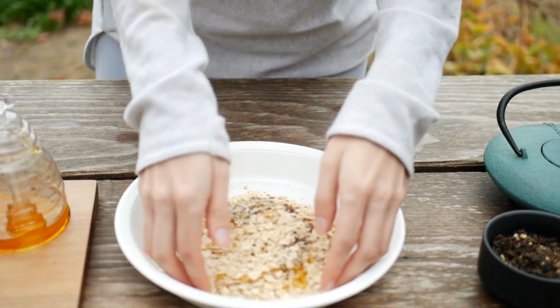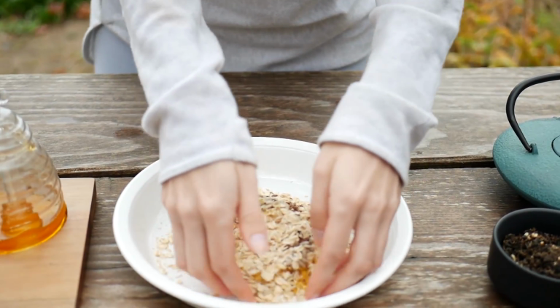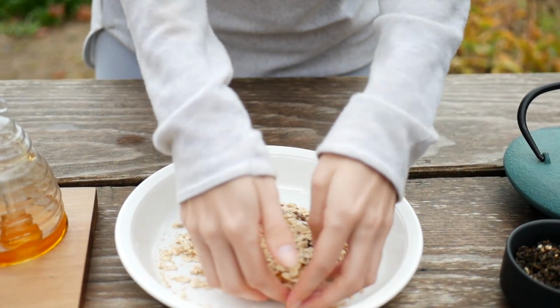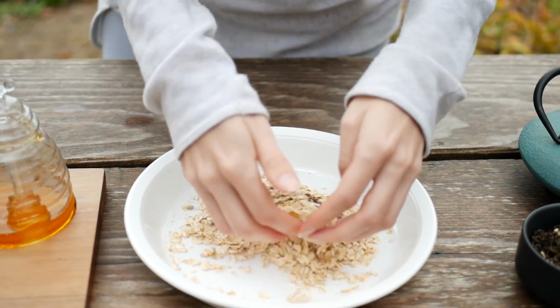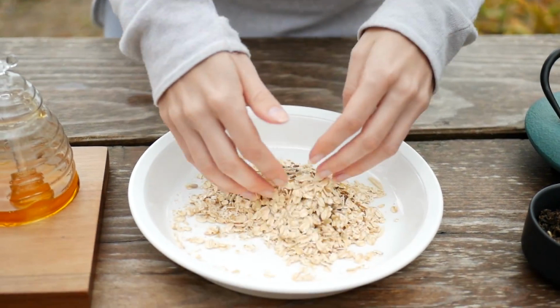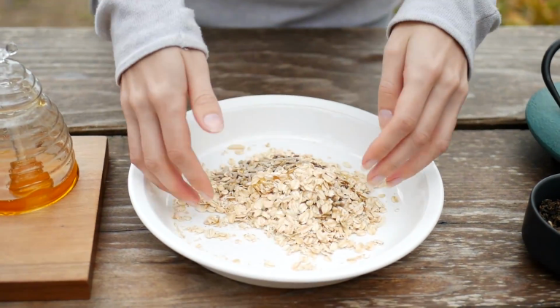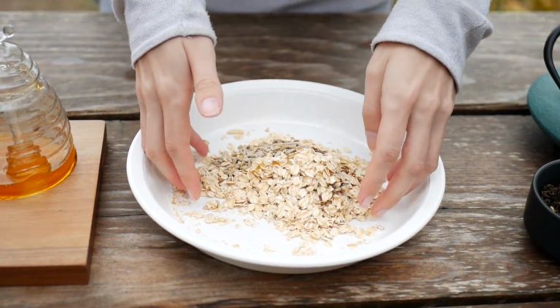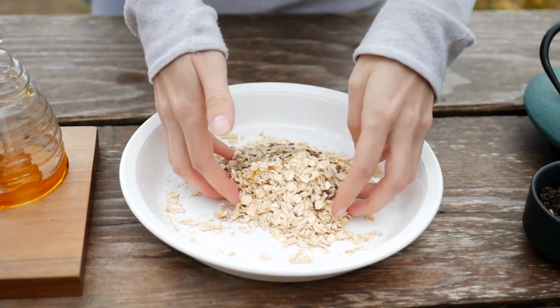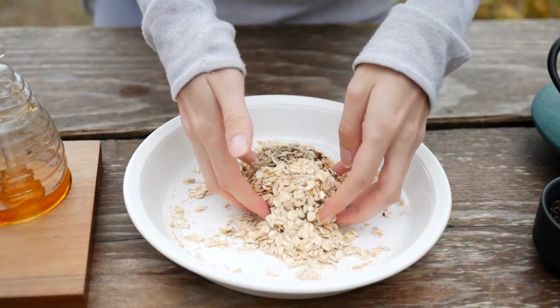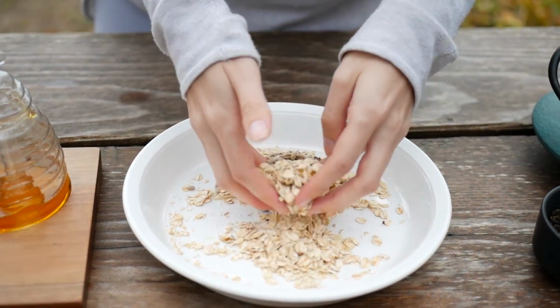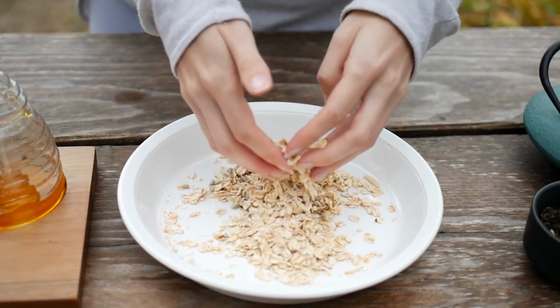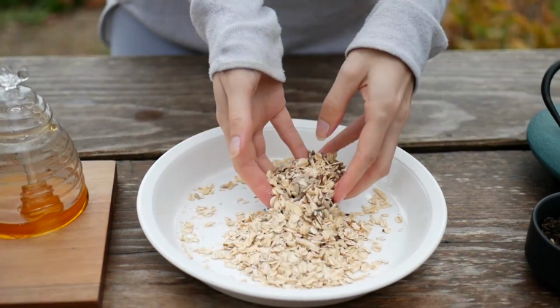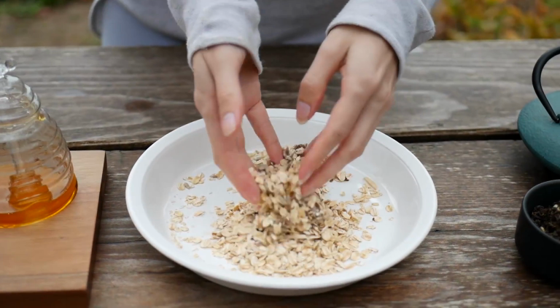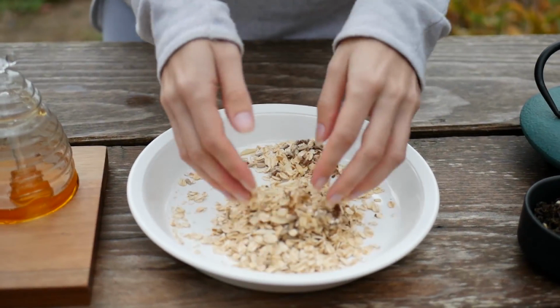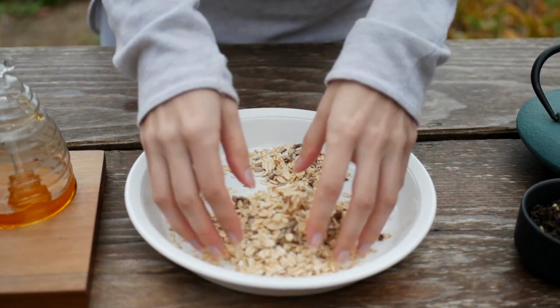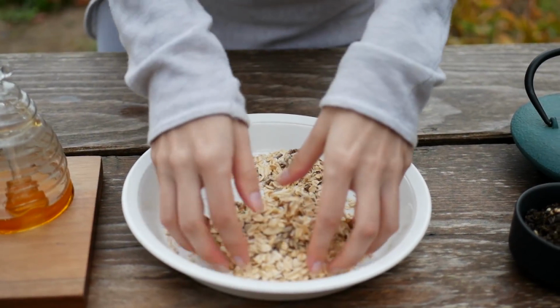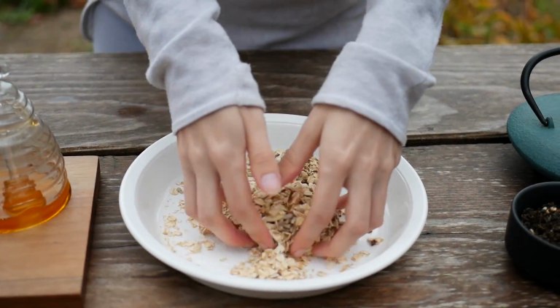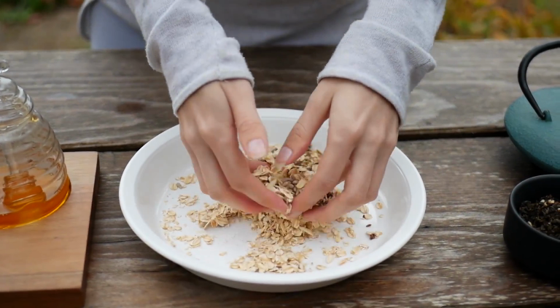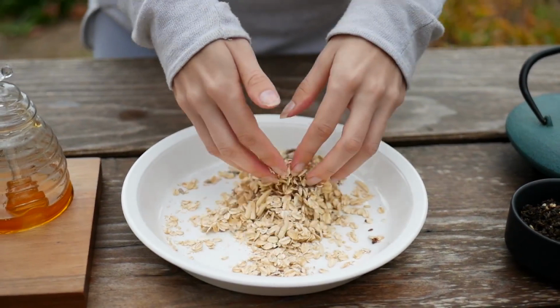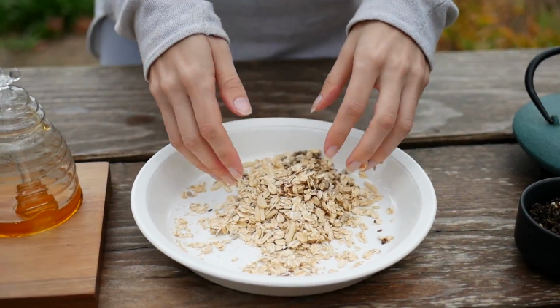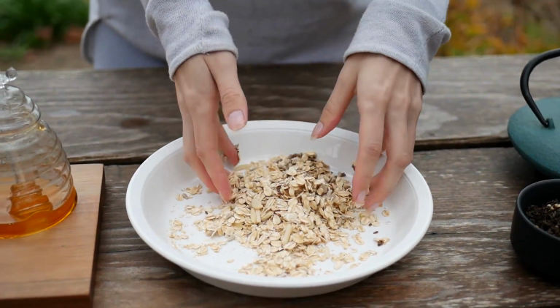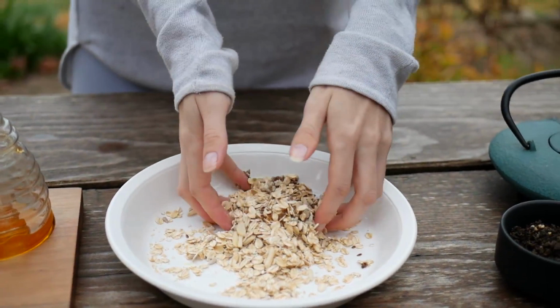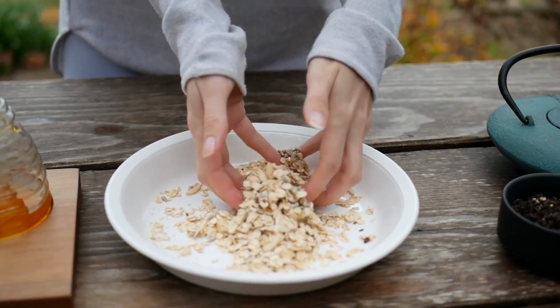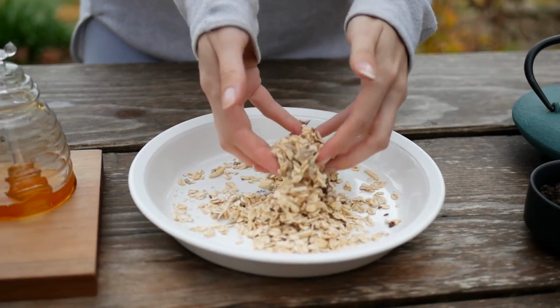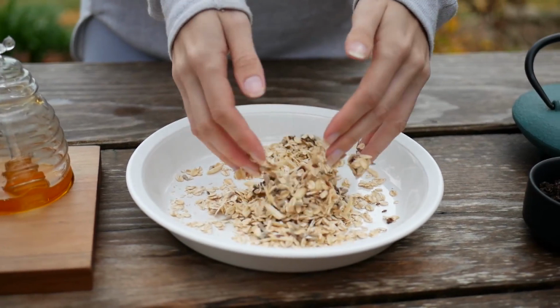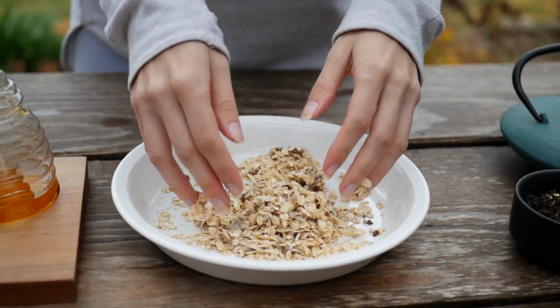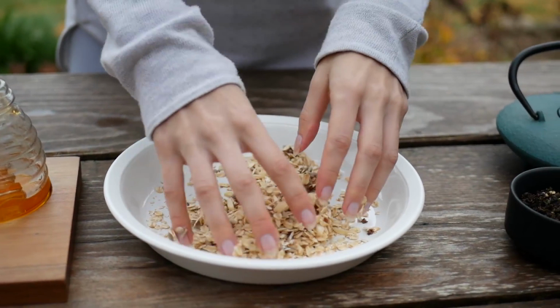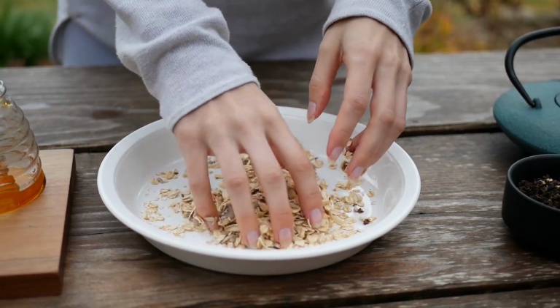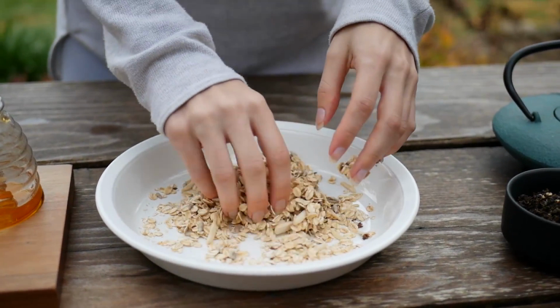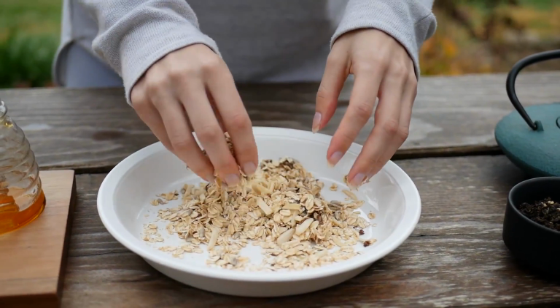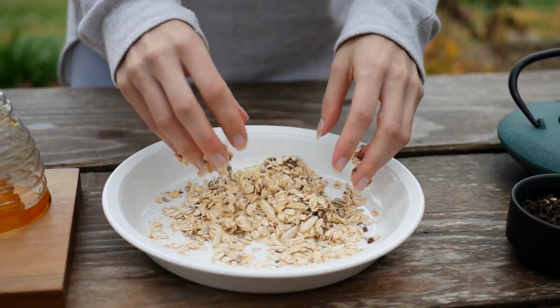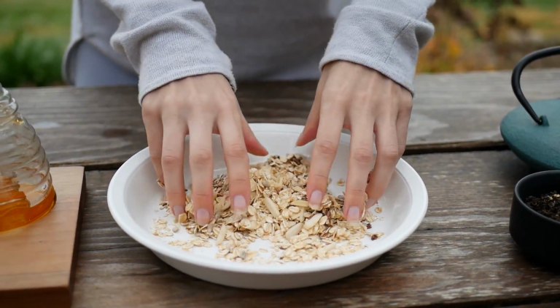This is where you can really pay attention to the different textures. It's really sticky, it's soft.